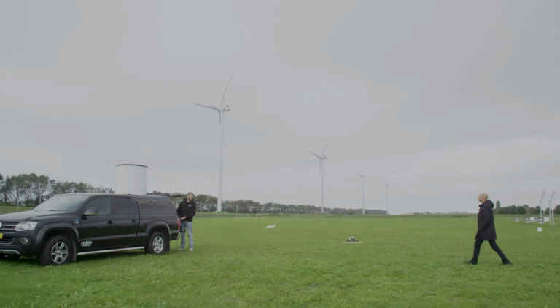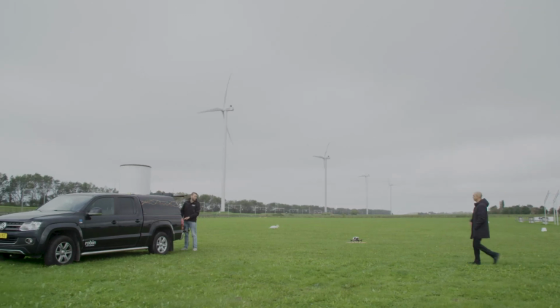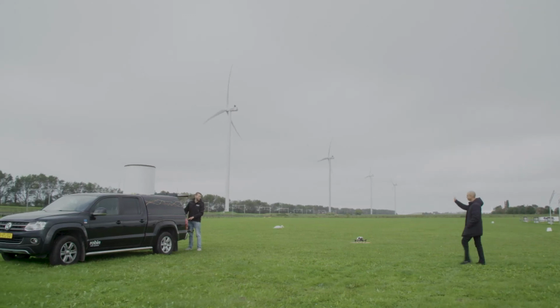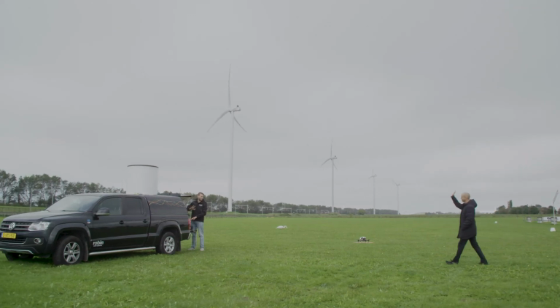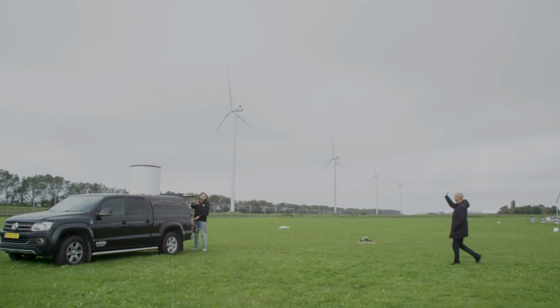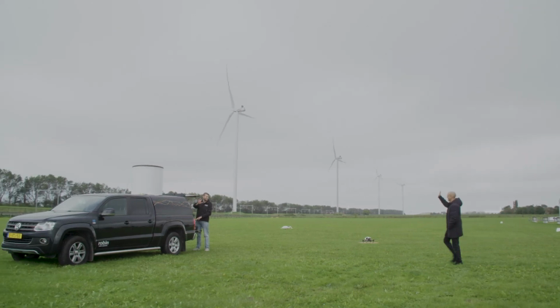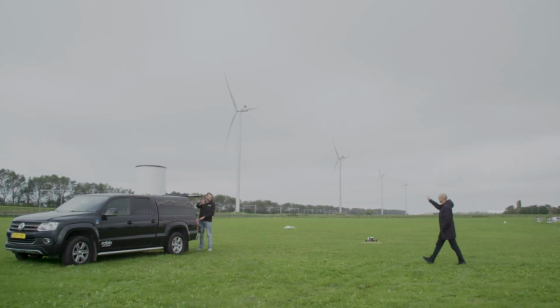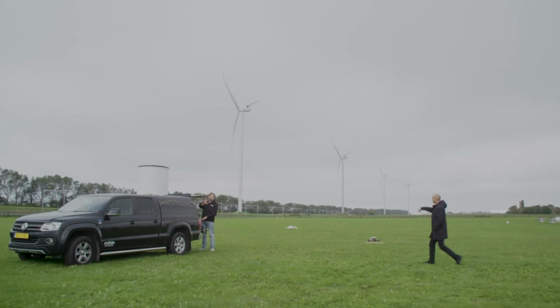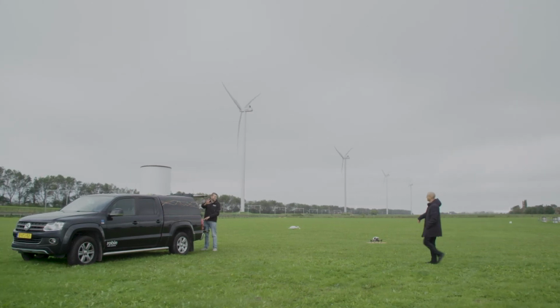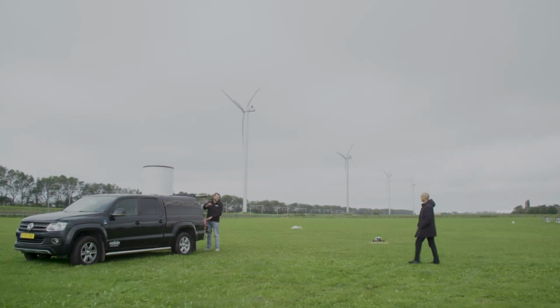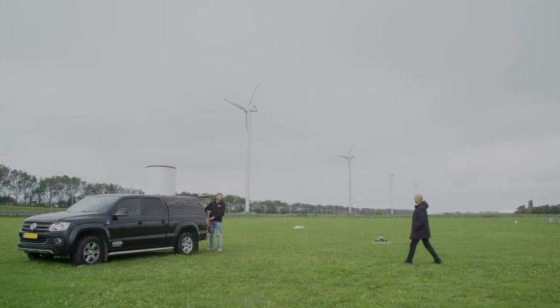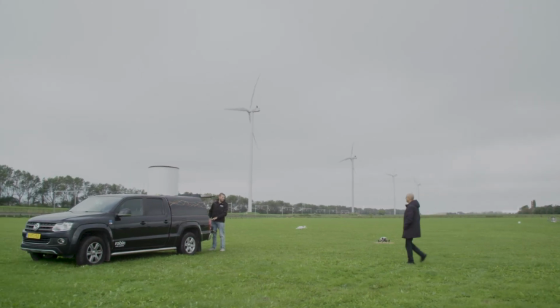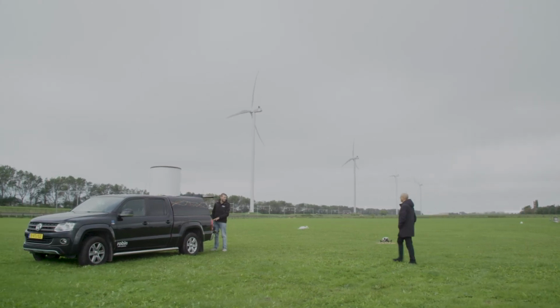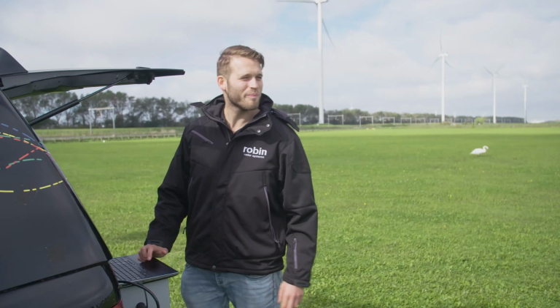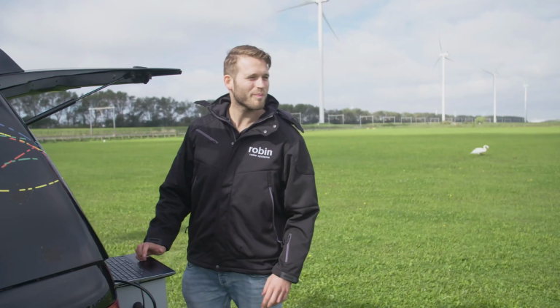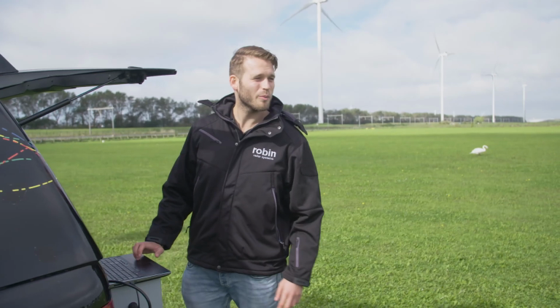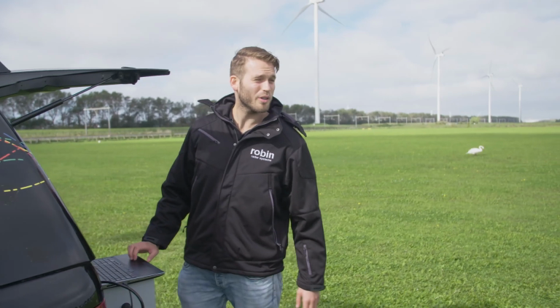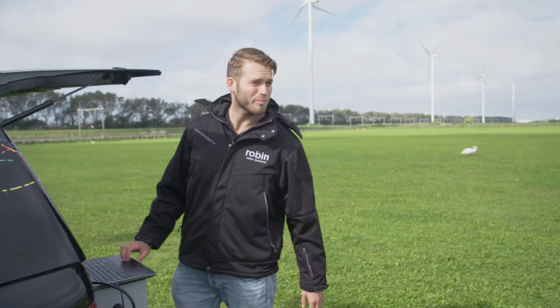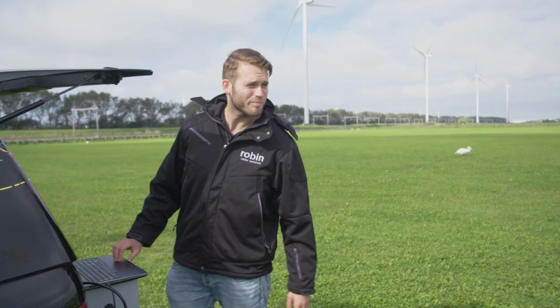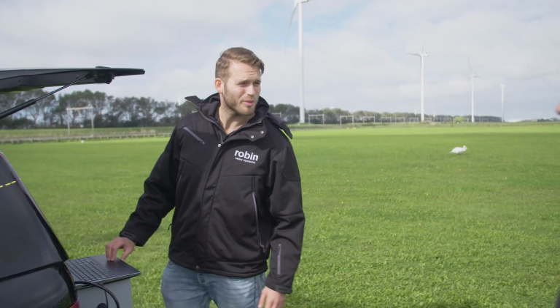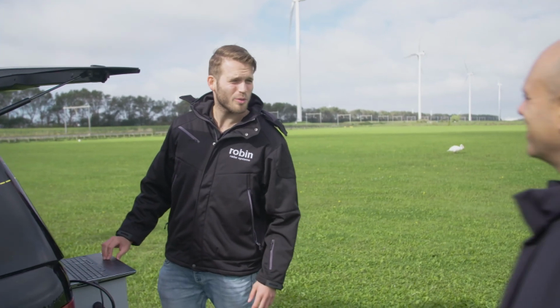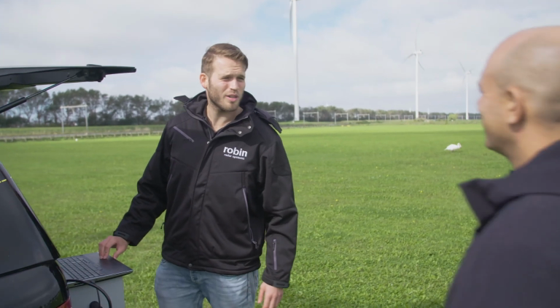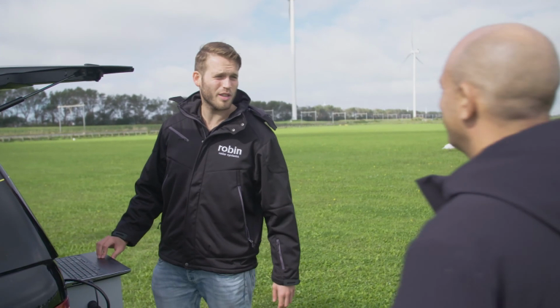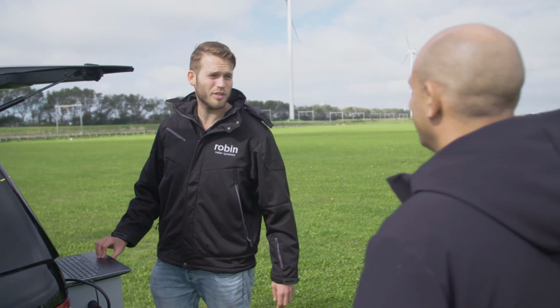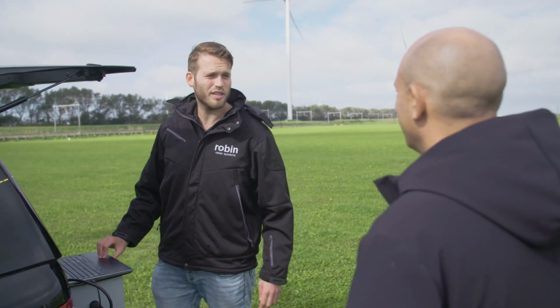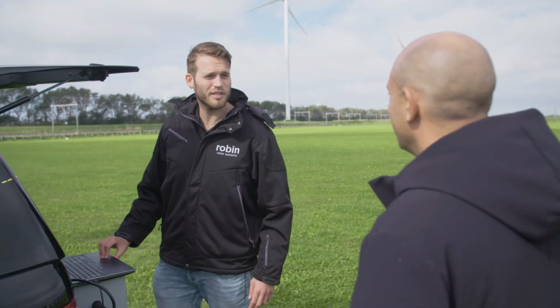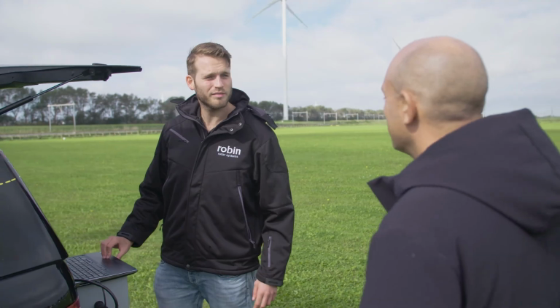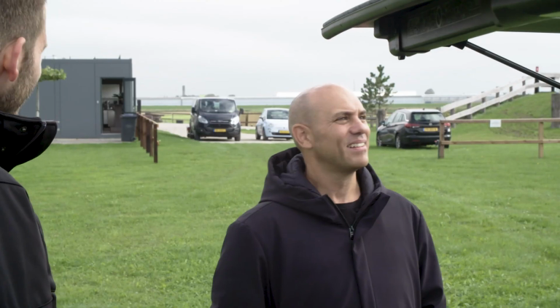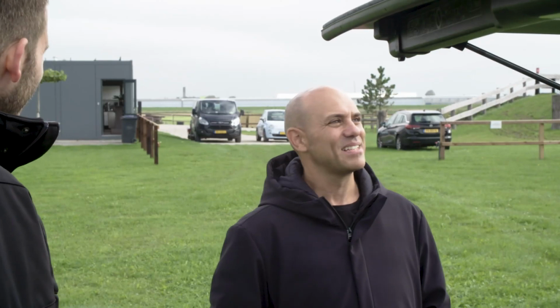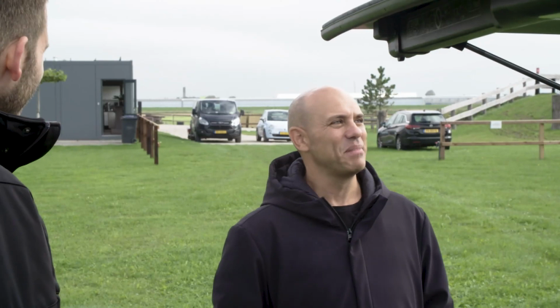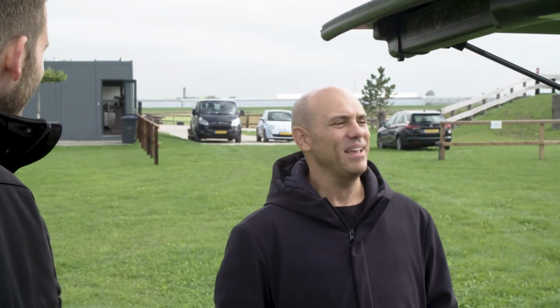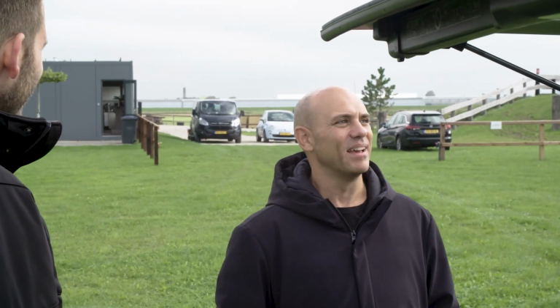Hi. Hey, John. Welcome to our test facility. Nice to be here.